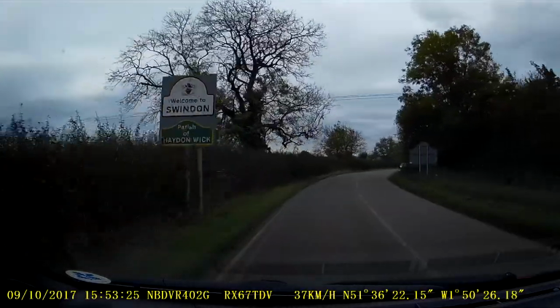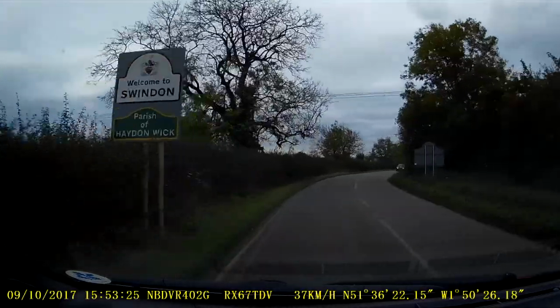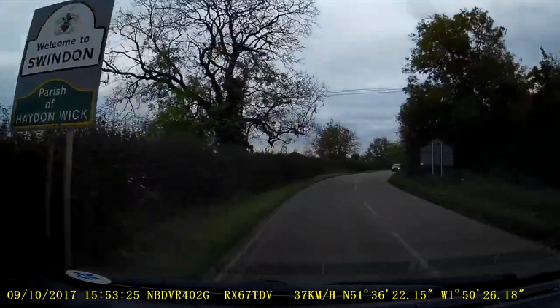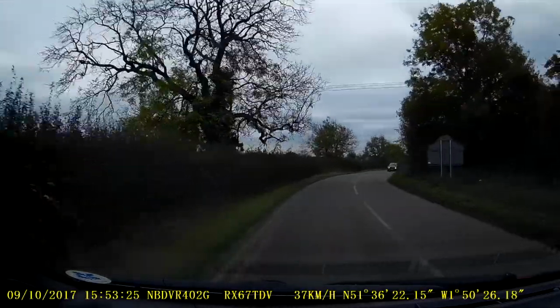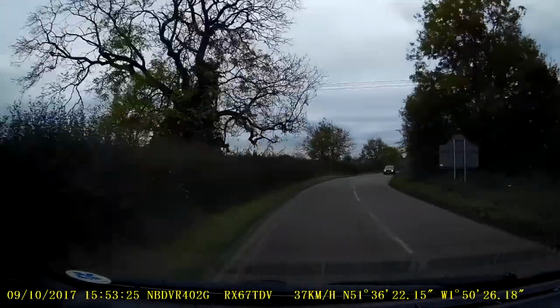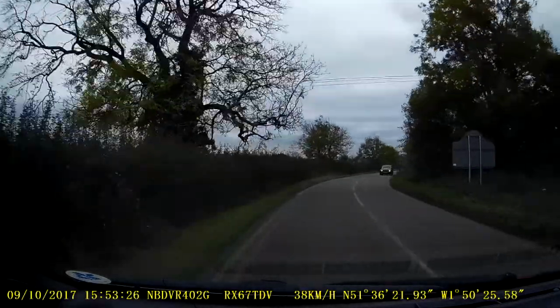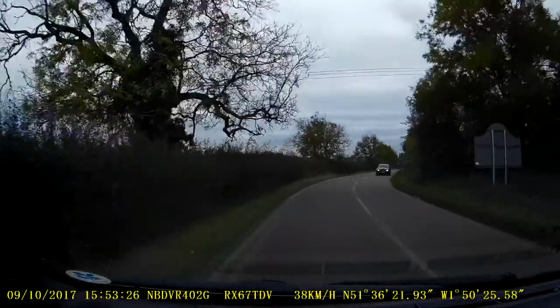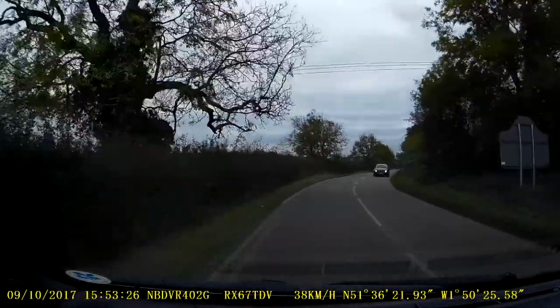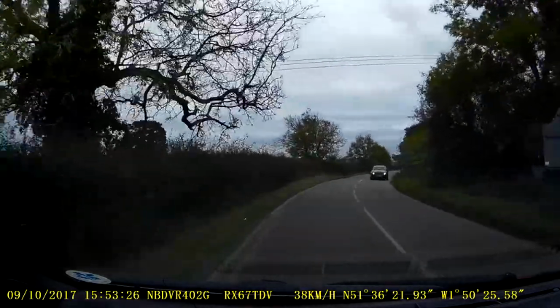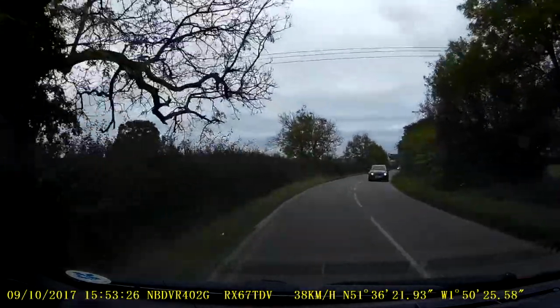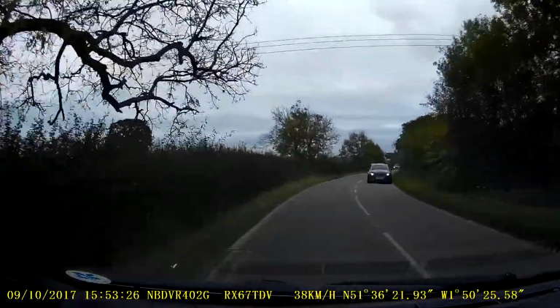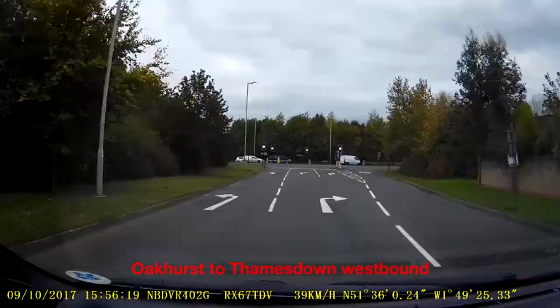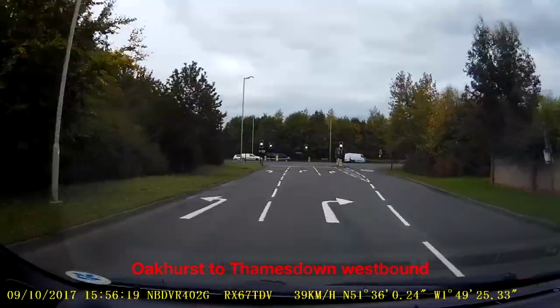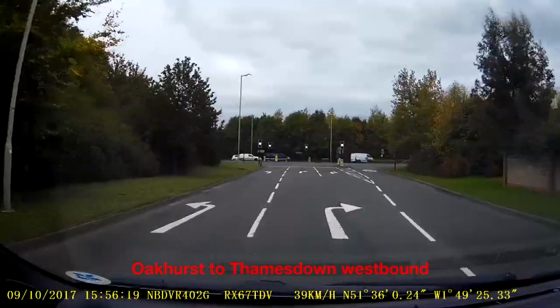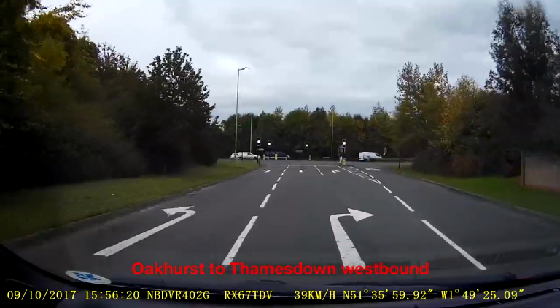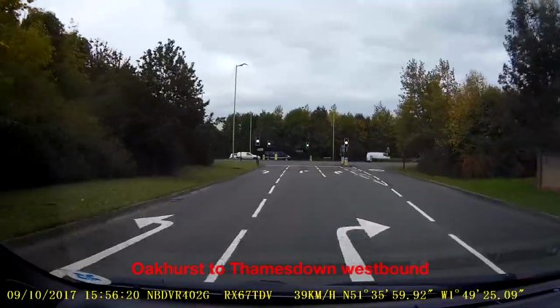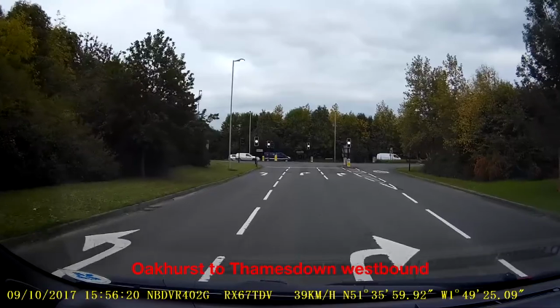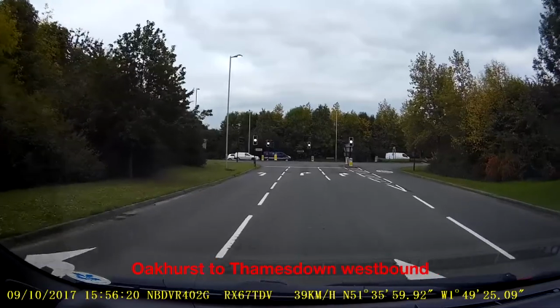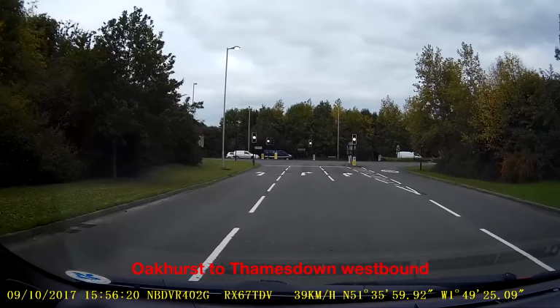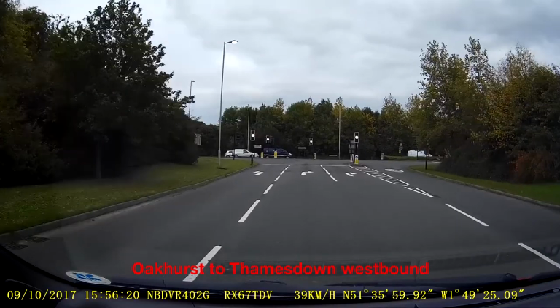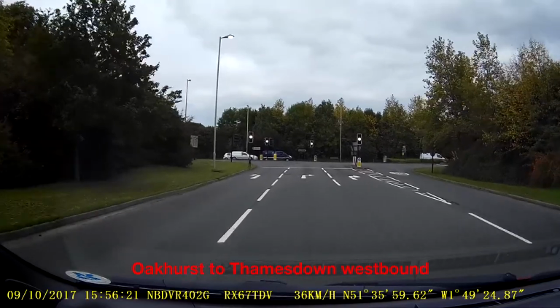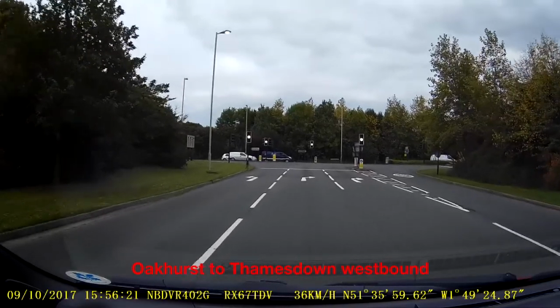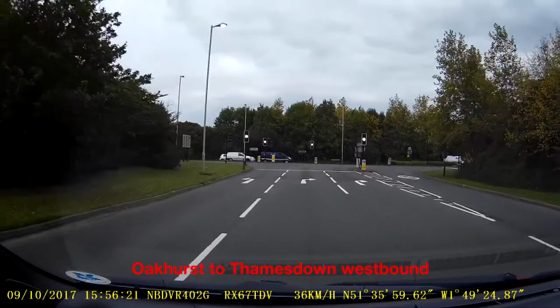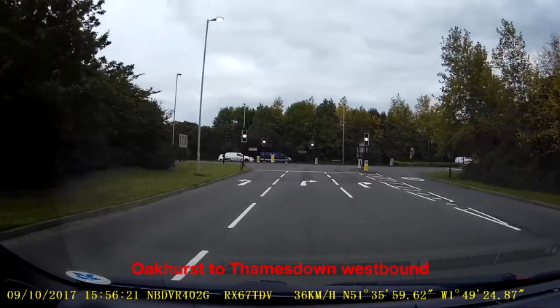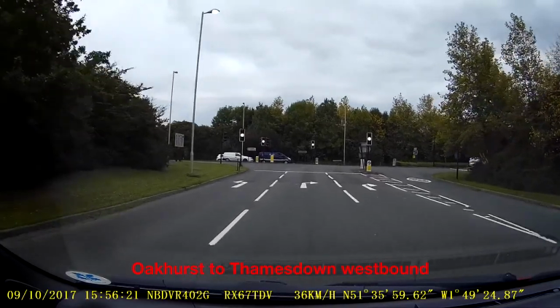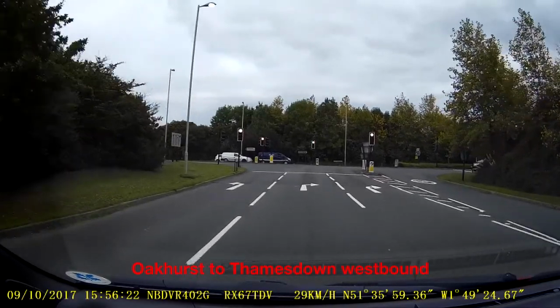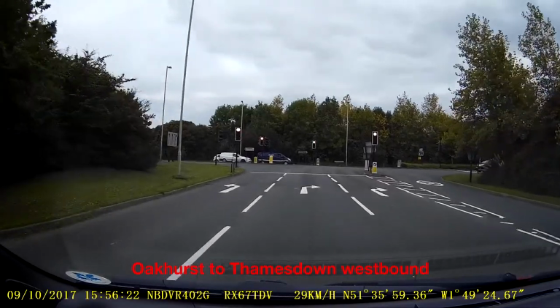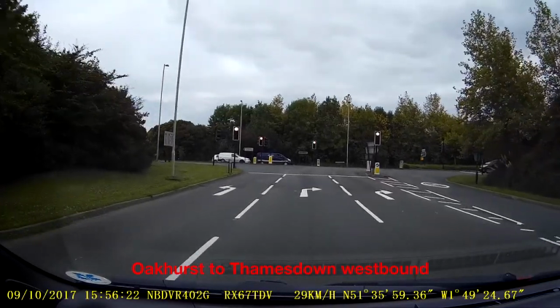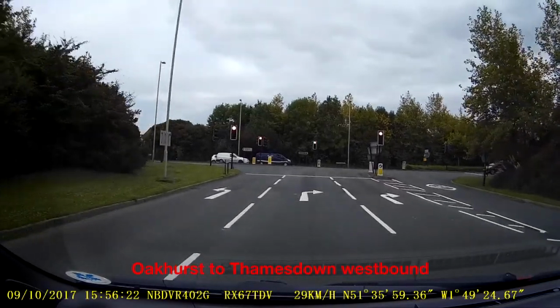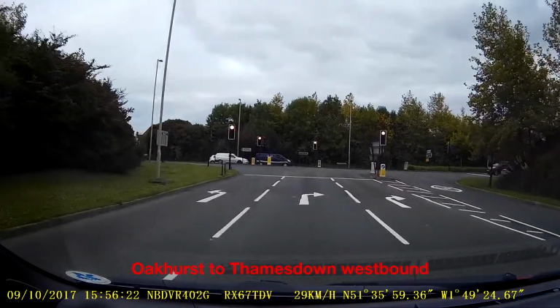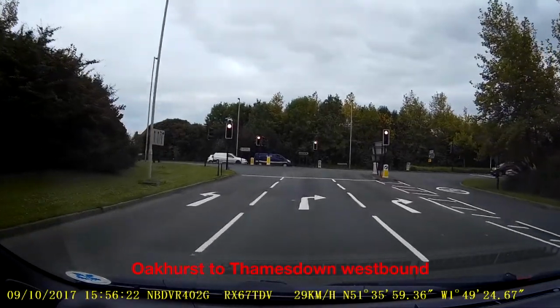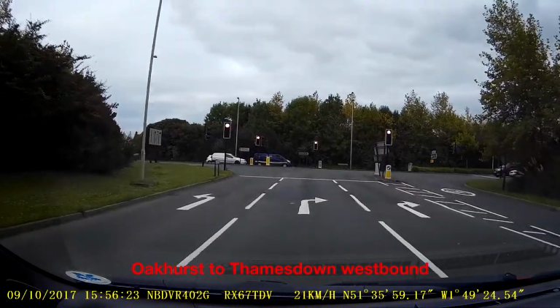No man's land. Sign positioning doesn't necessarily follow the rear border as it follows the river.